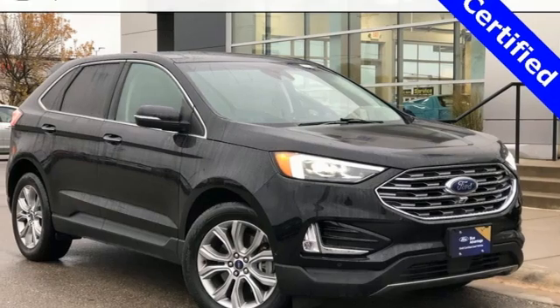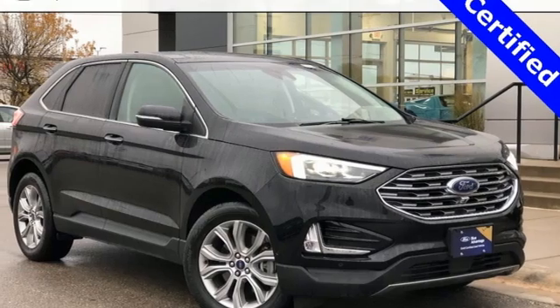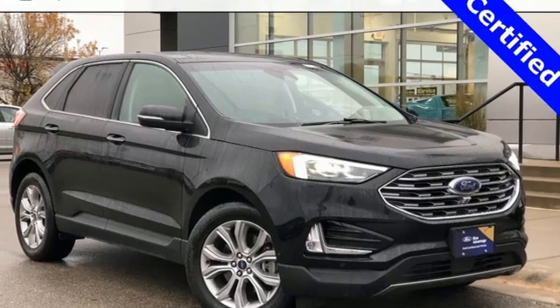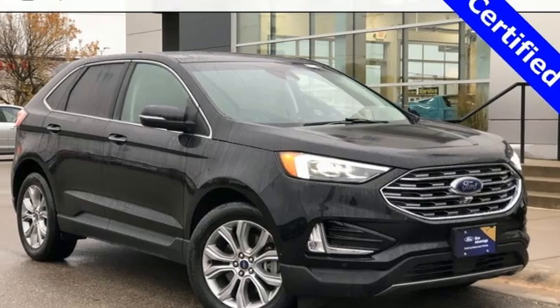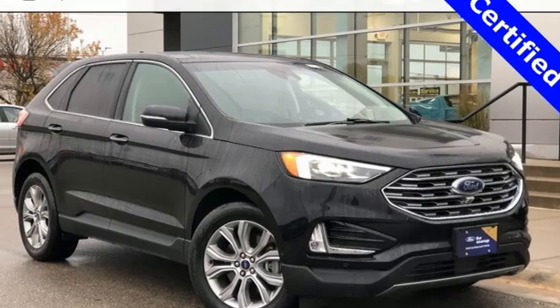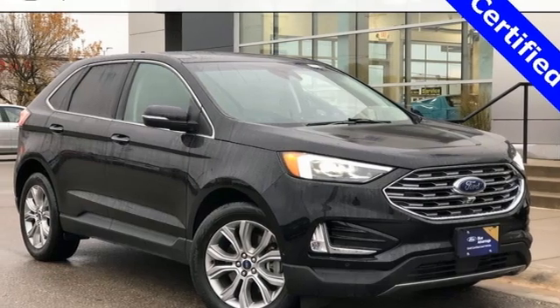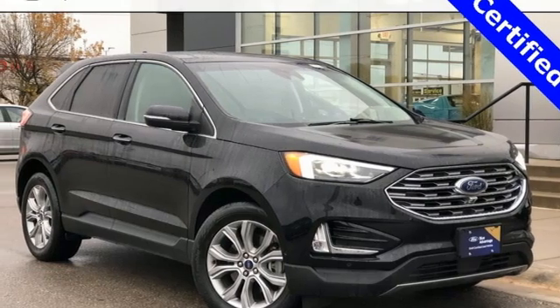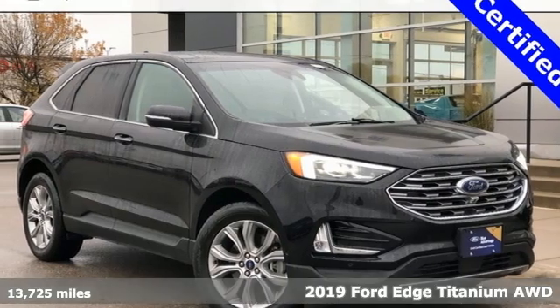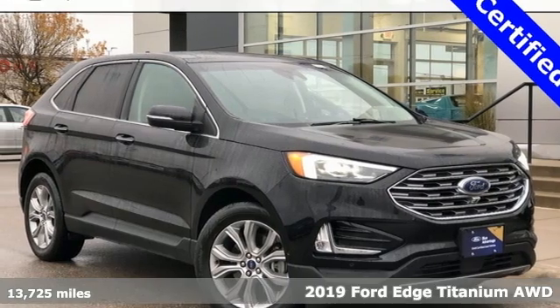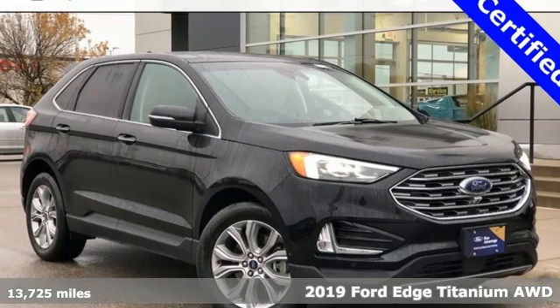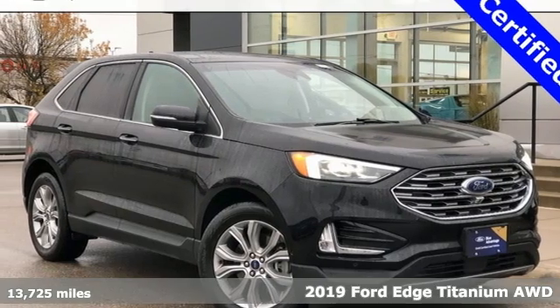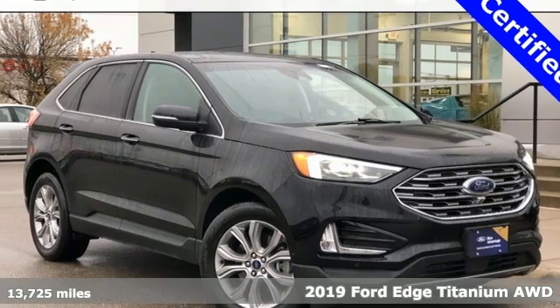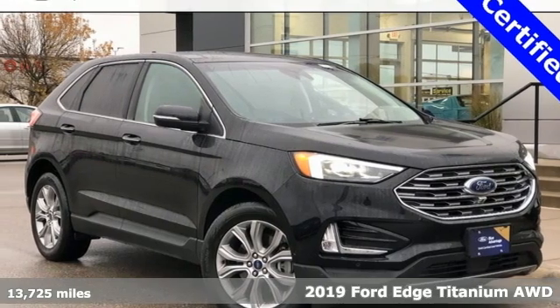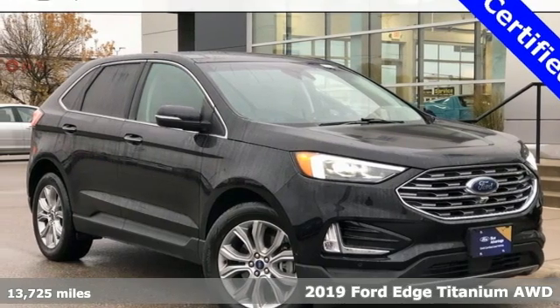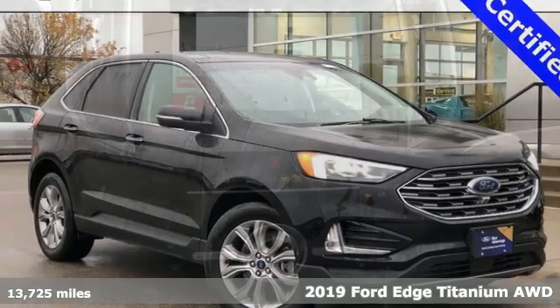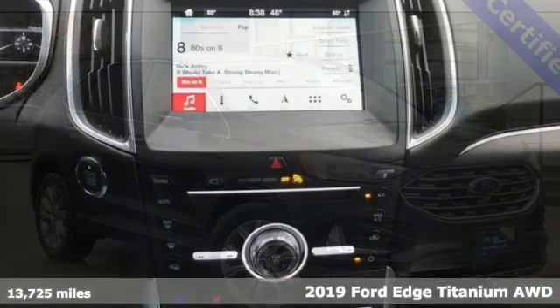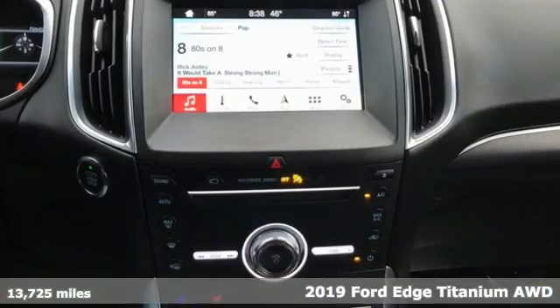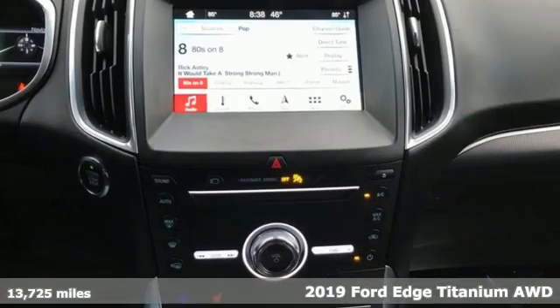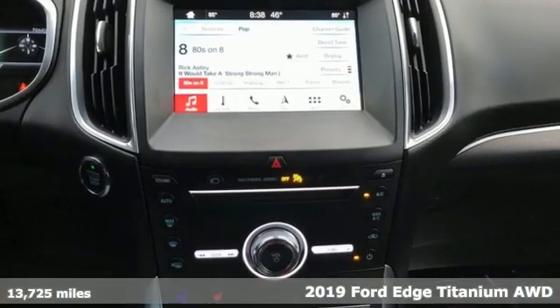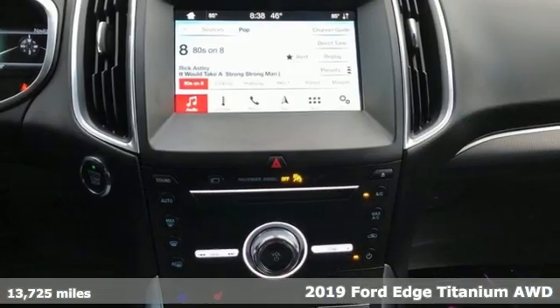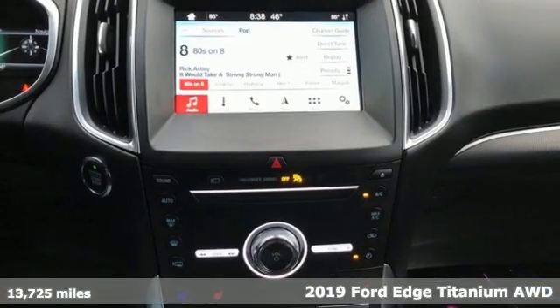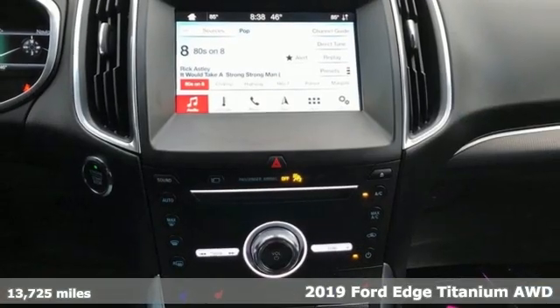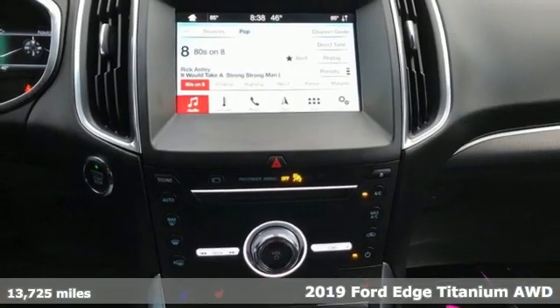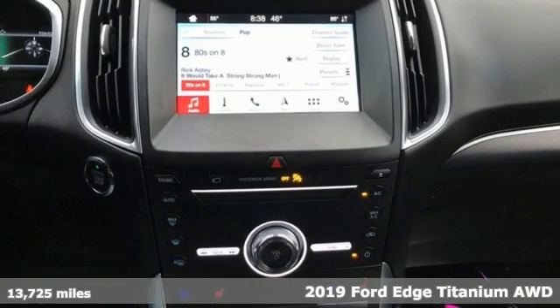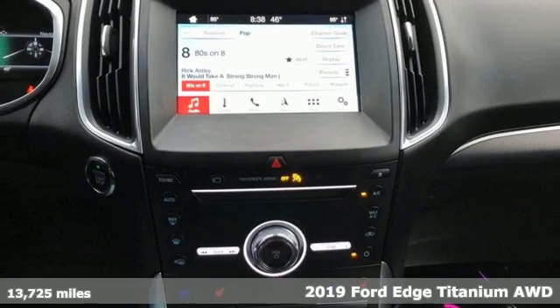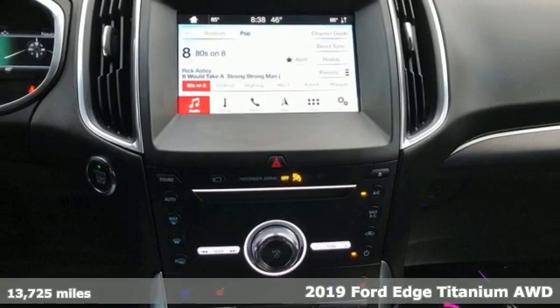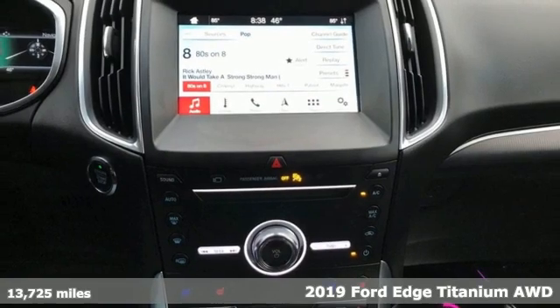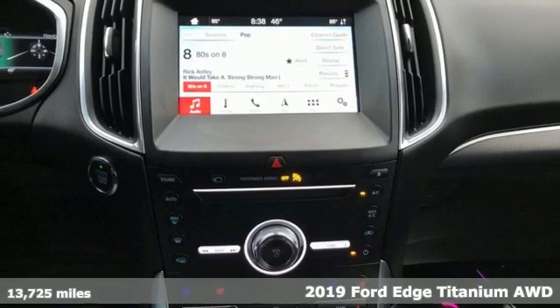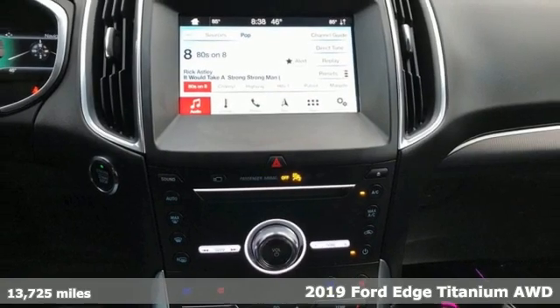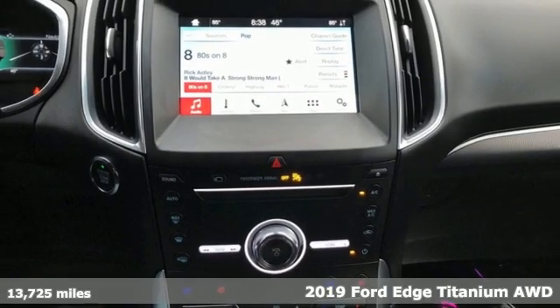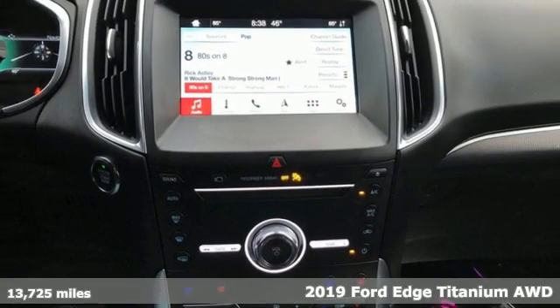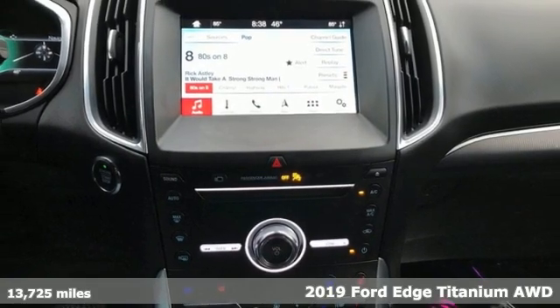Here's a 2019 Ford Edge. Stay cool, calm and connected in this confident cruiser.